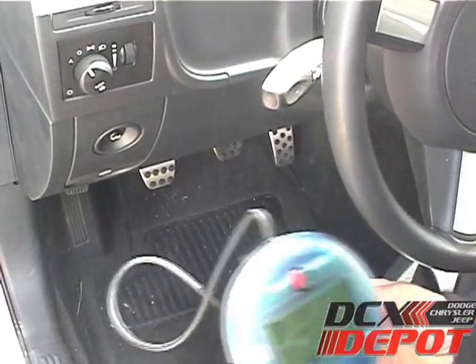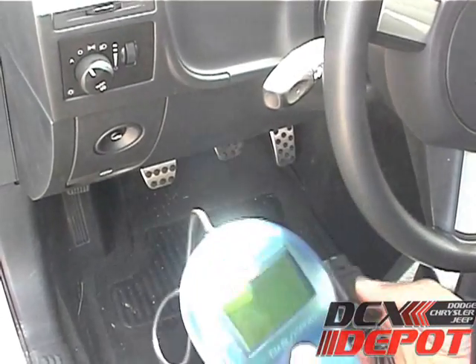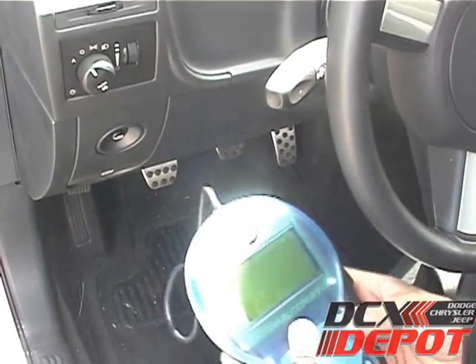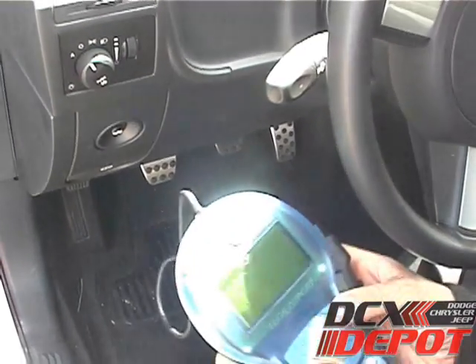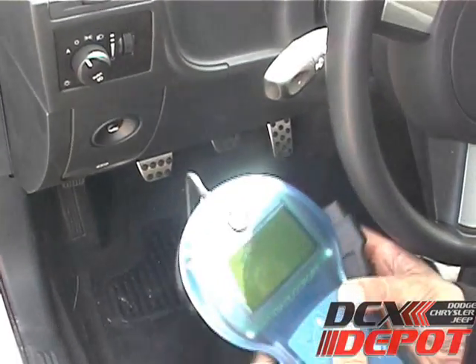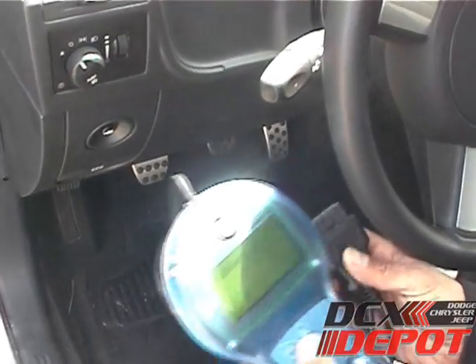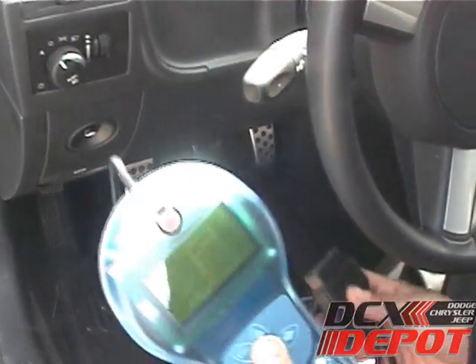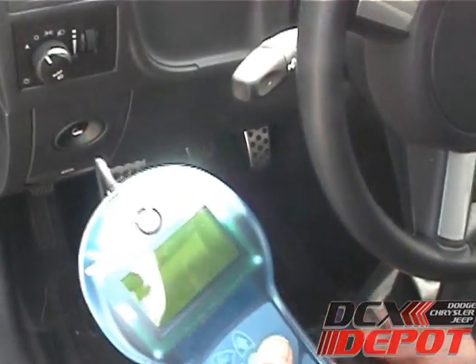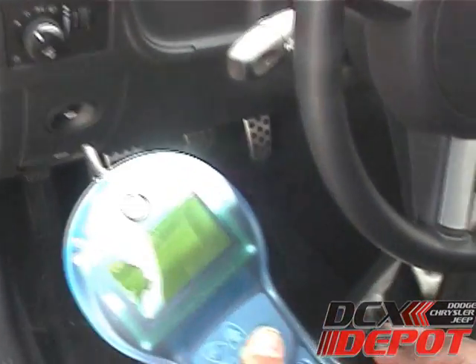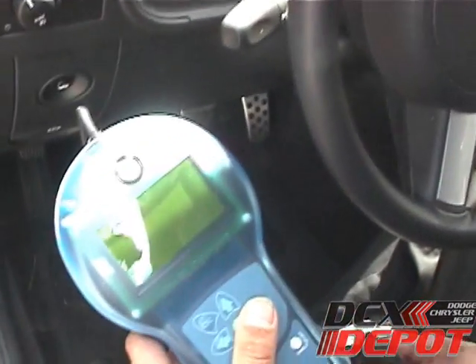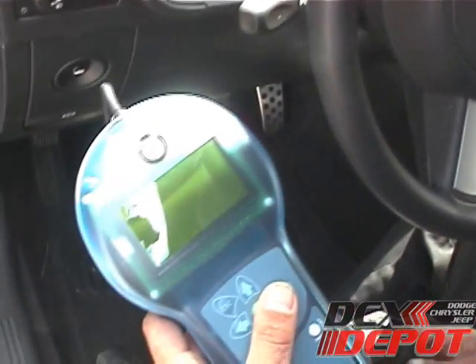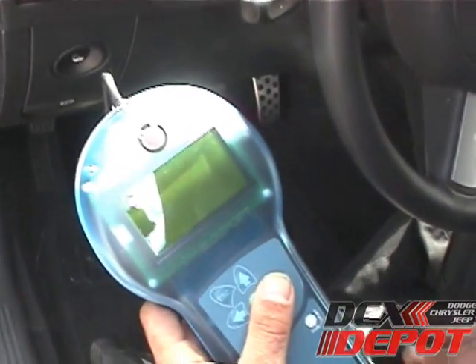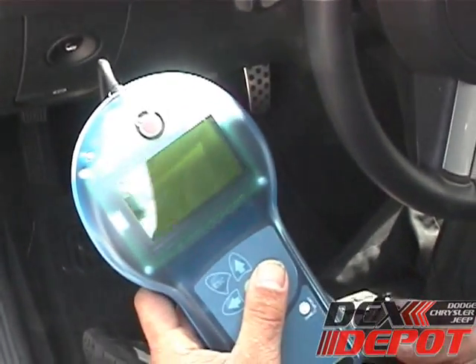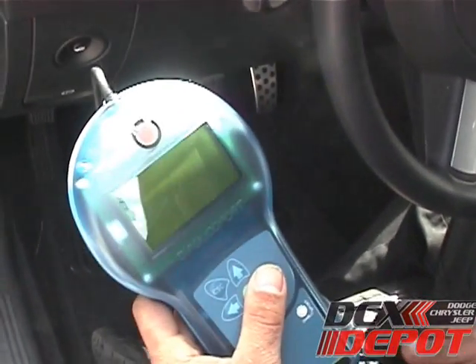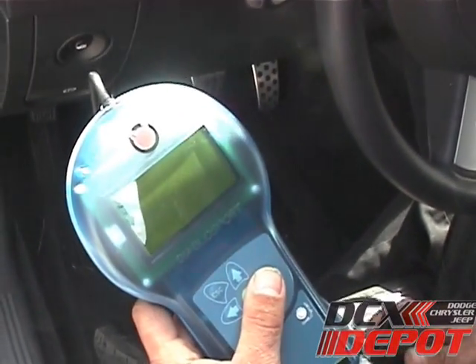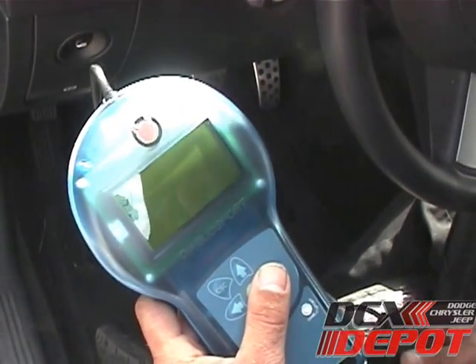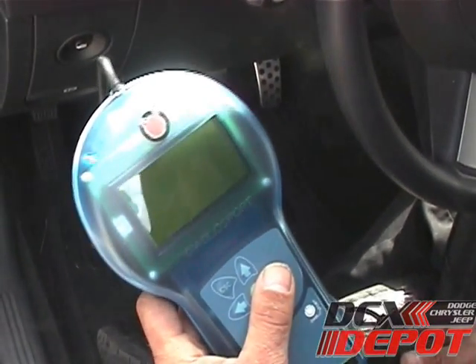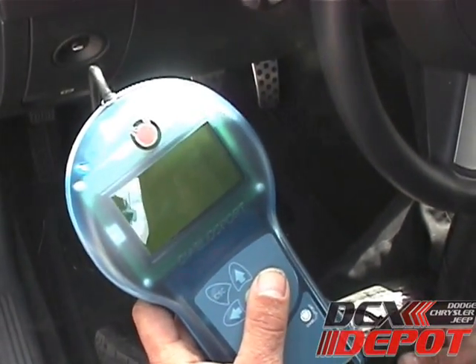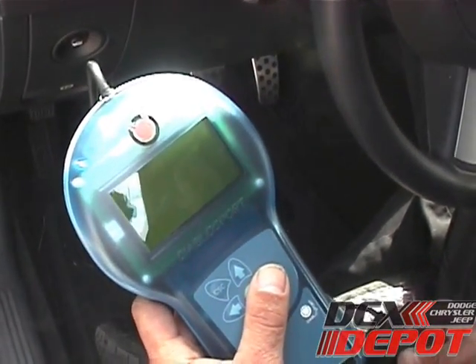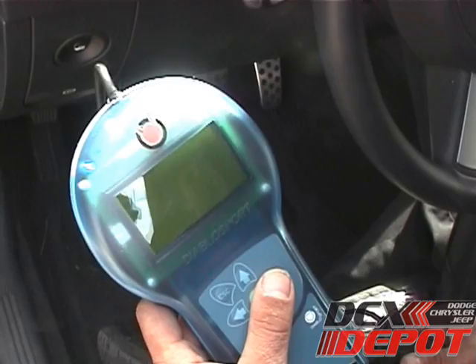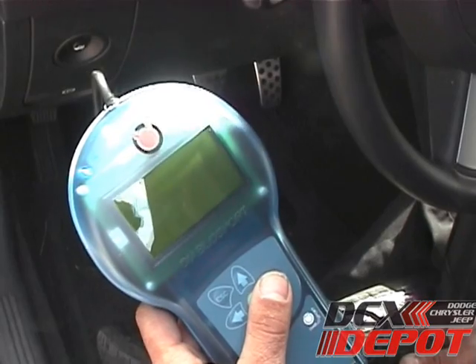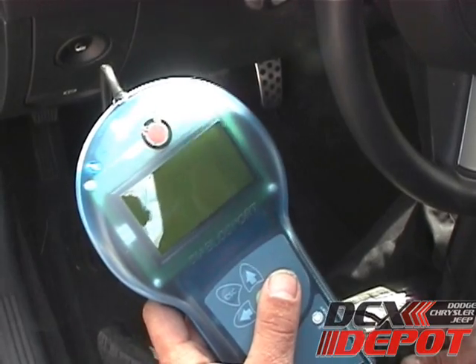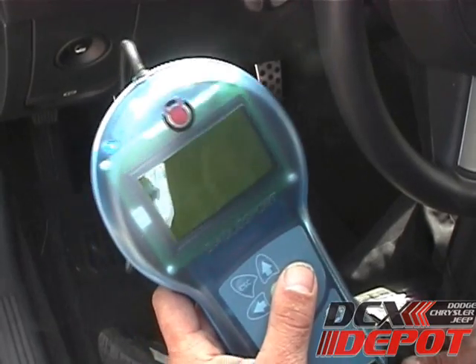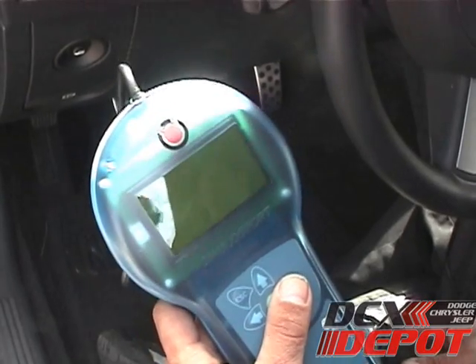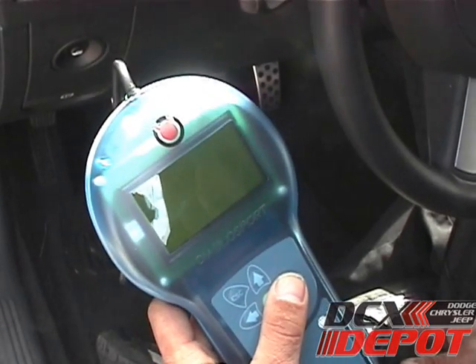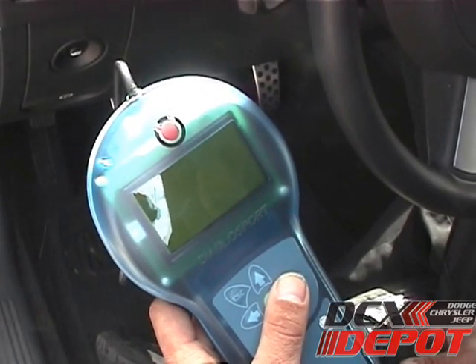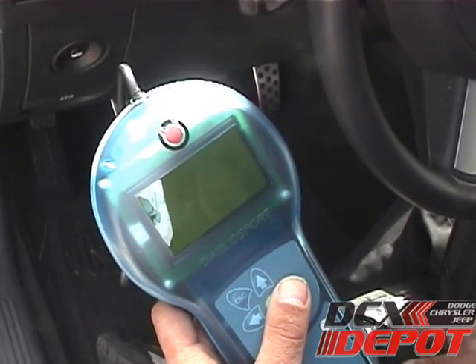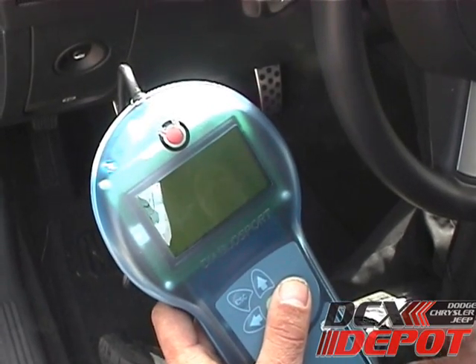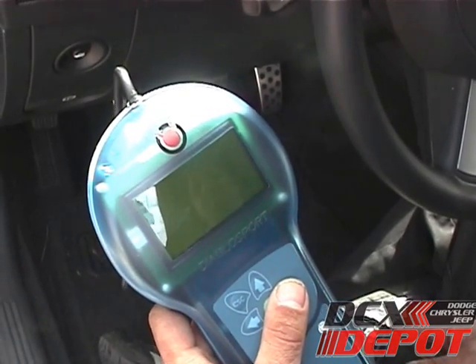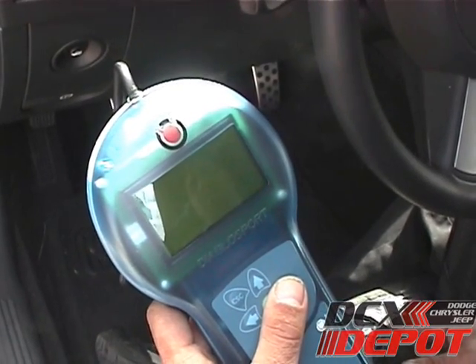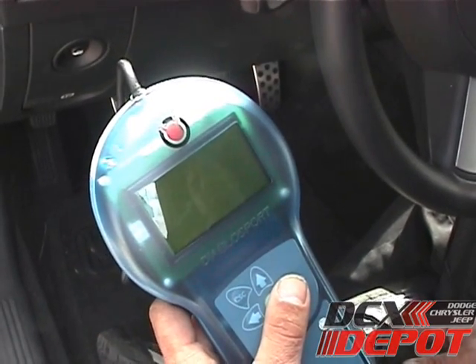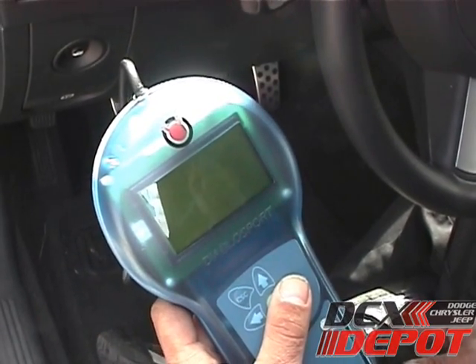The first thing we're going to show you is how to take your Predator programmer for your Hemi and flash a Predator tune onto the vehicle.